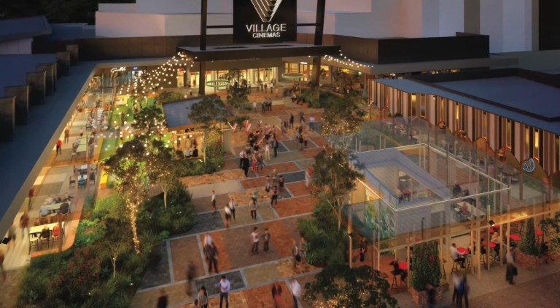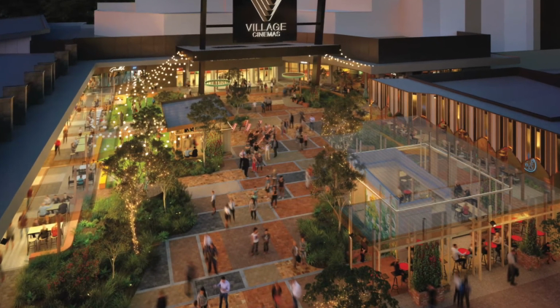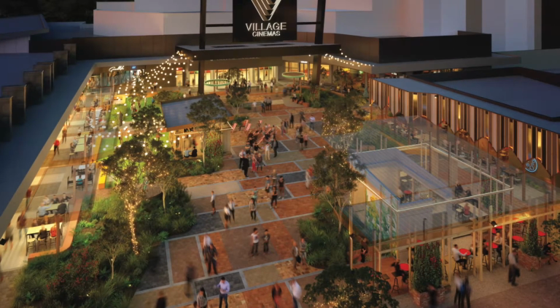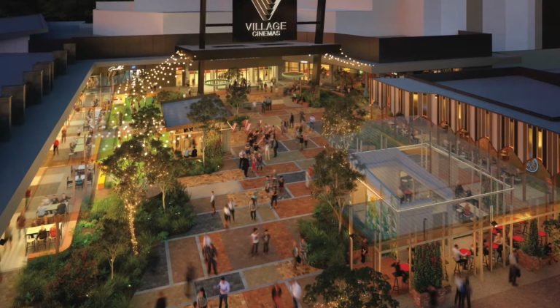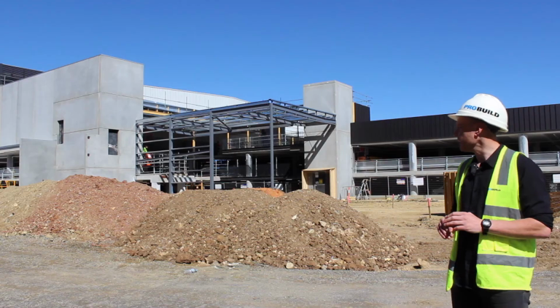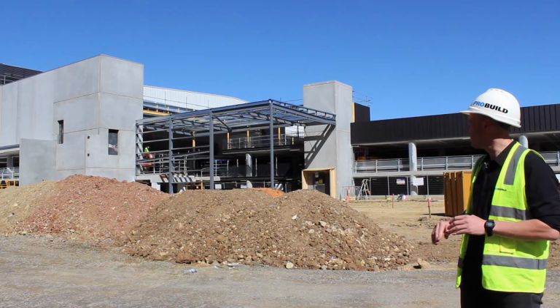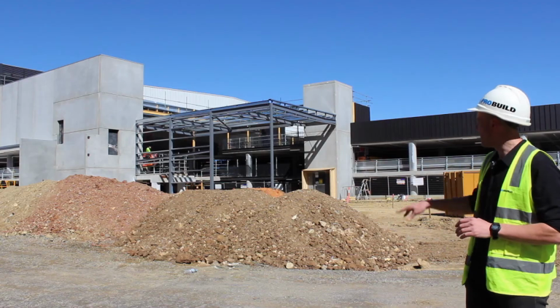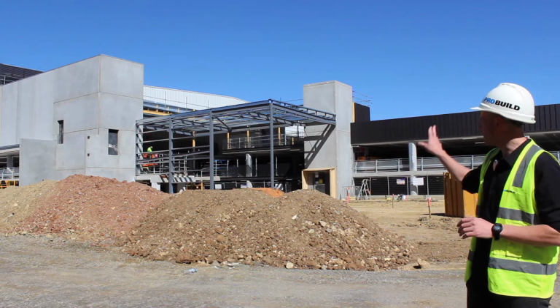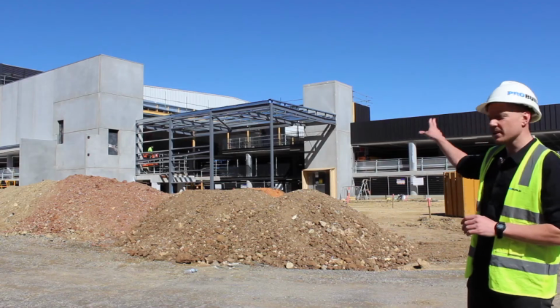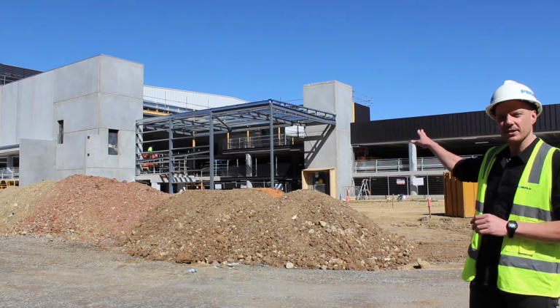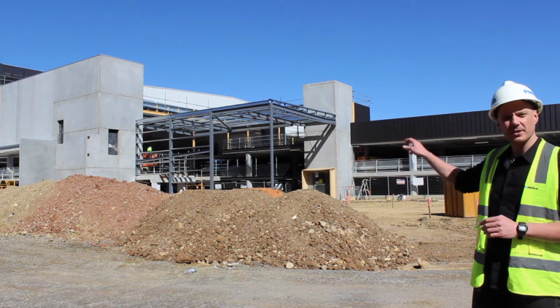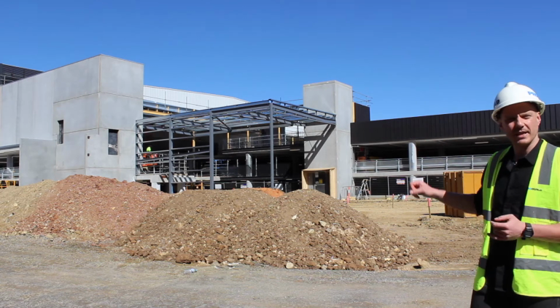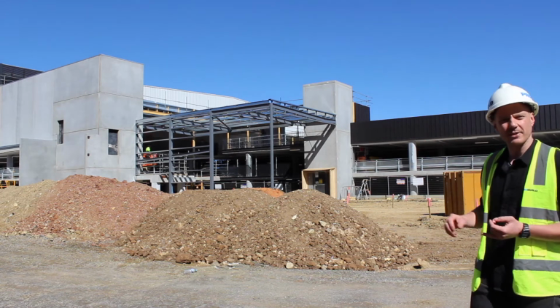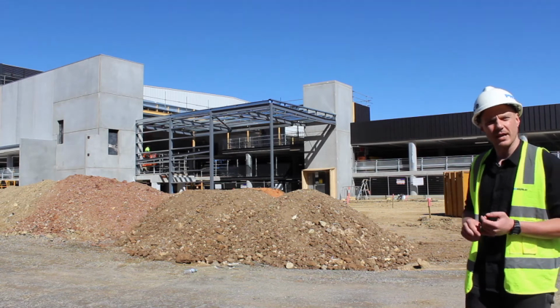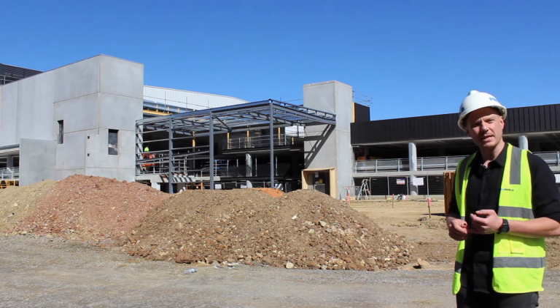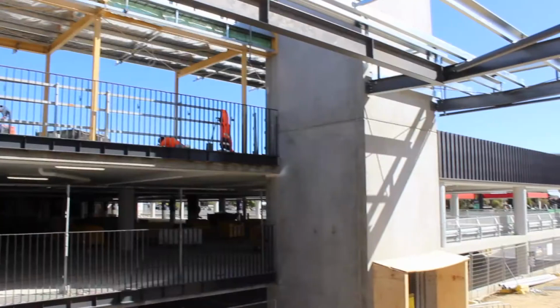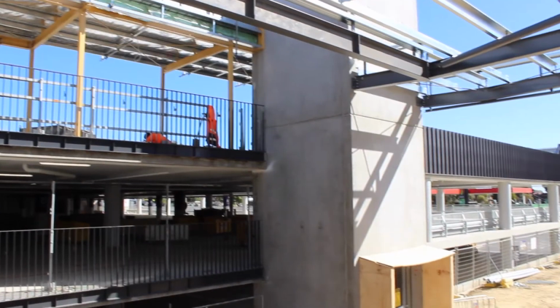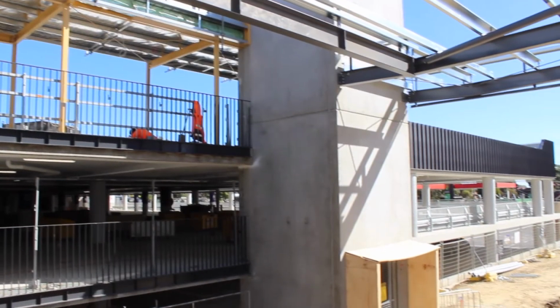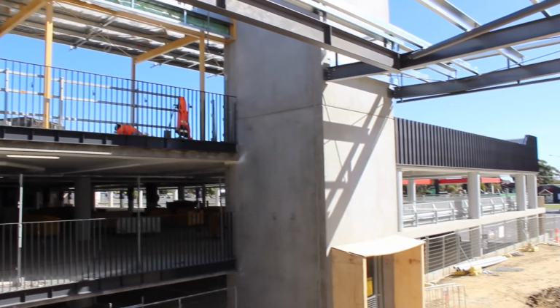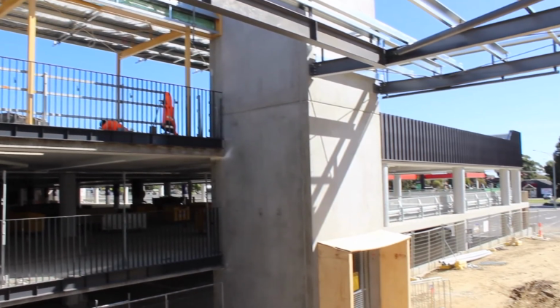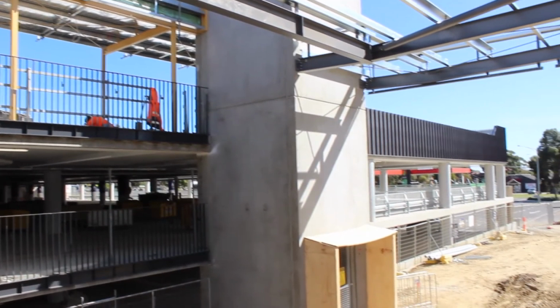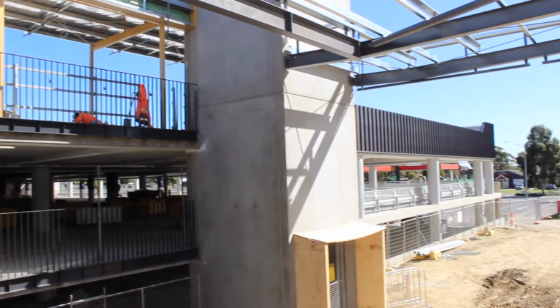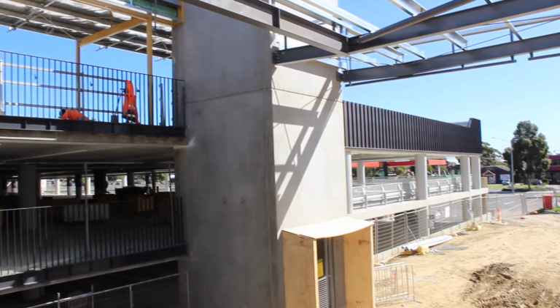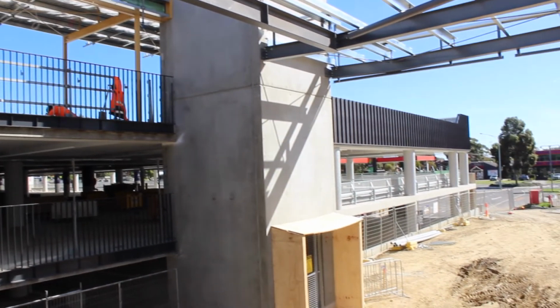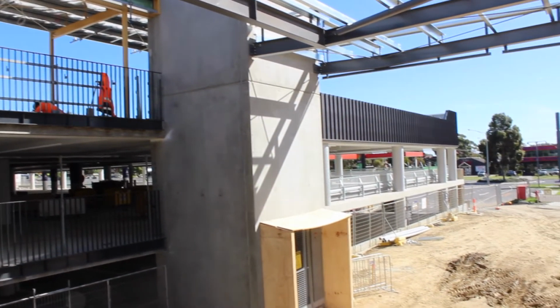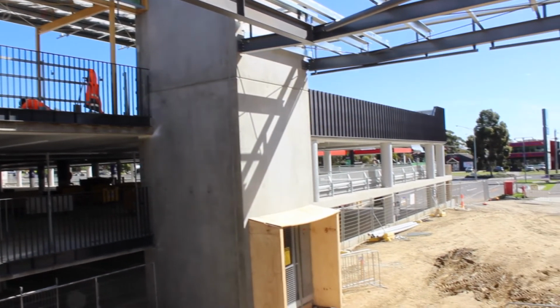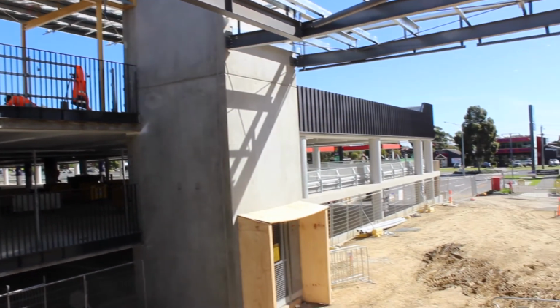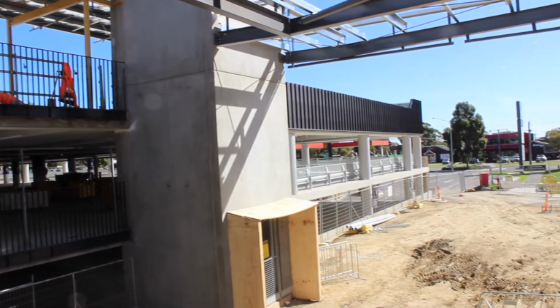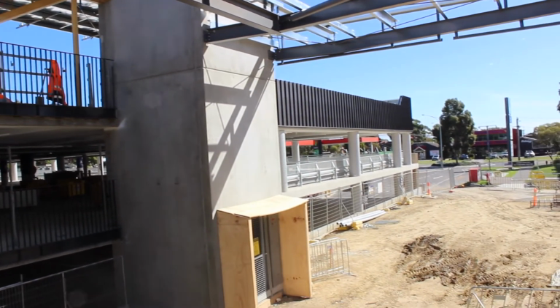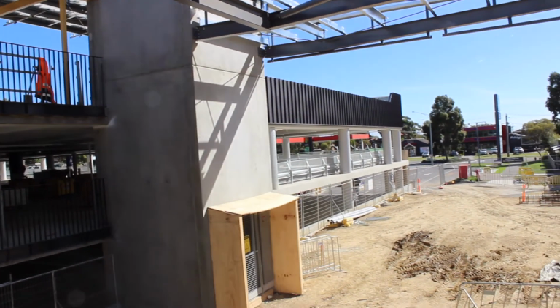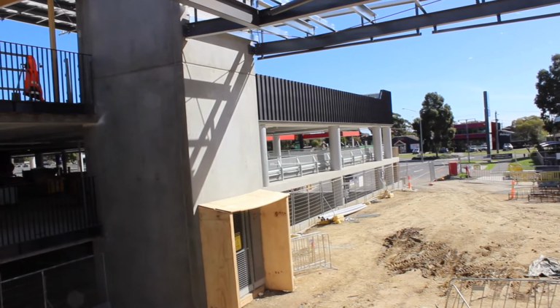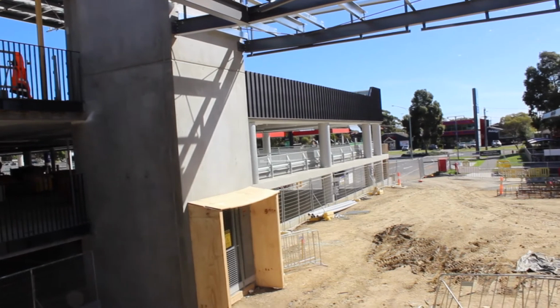This is linked via the VT node that's starting to get framed up, directly up to the western deck and into the retail precinct as well.